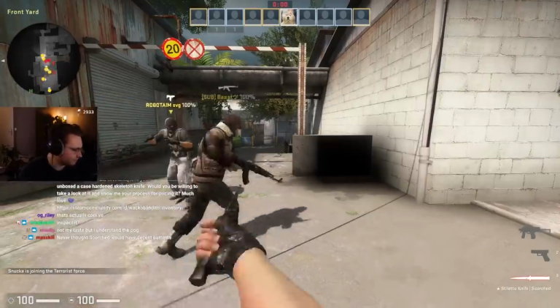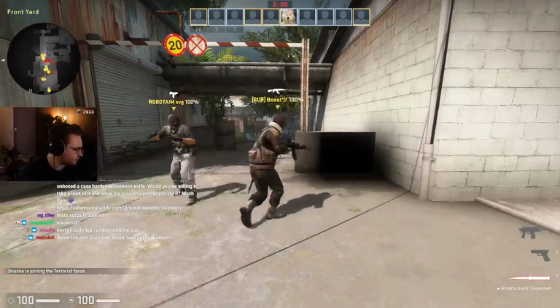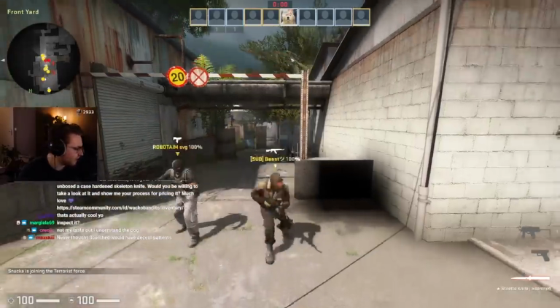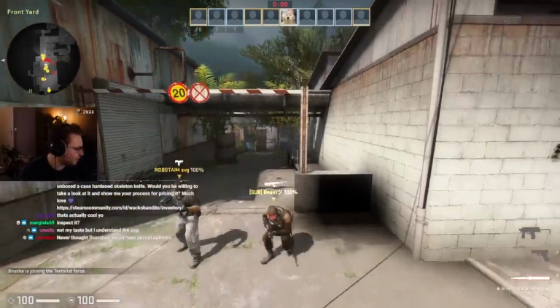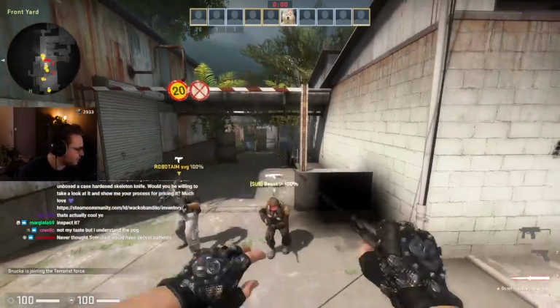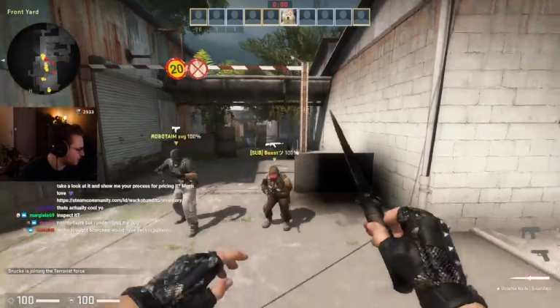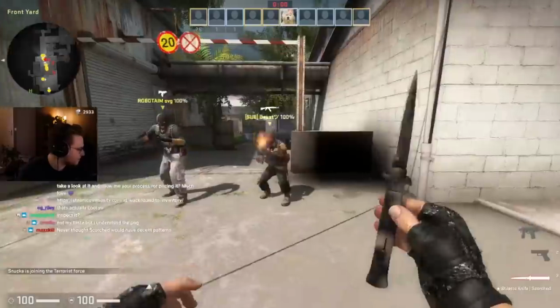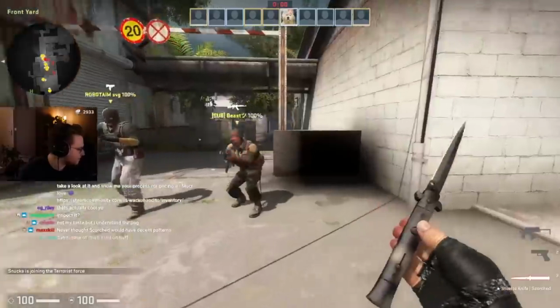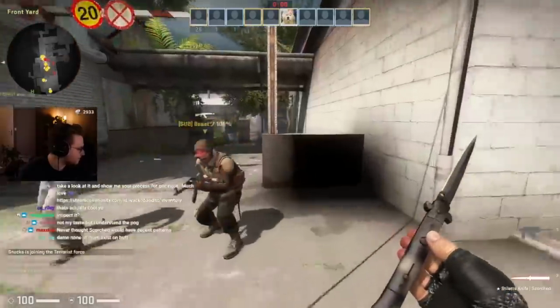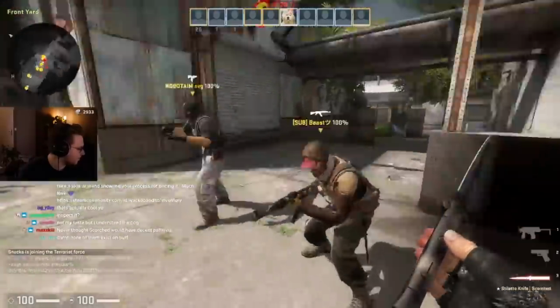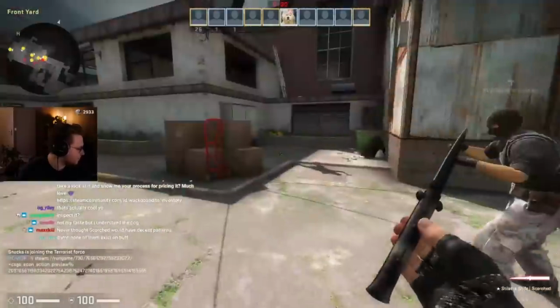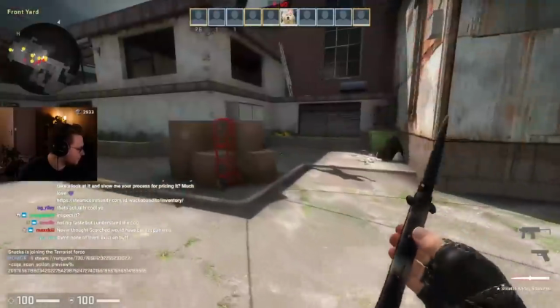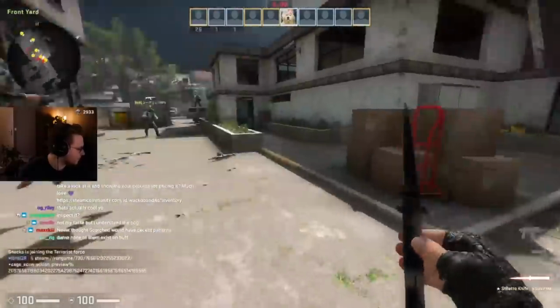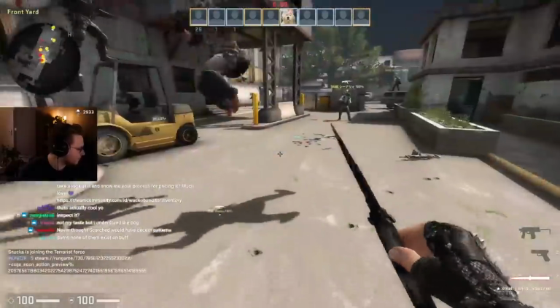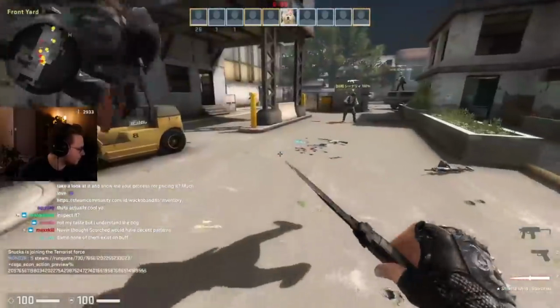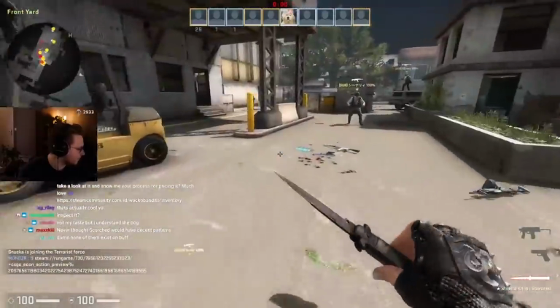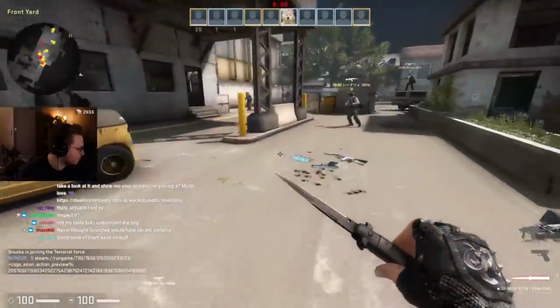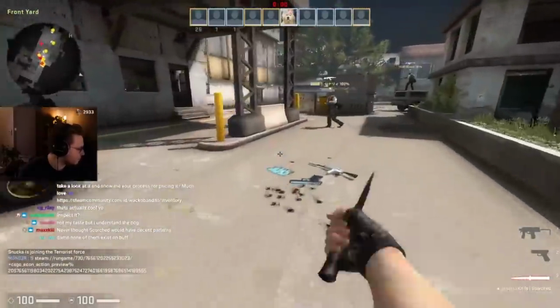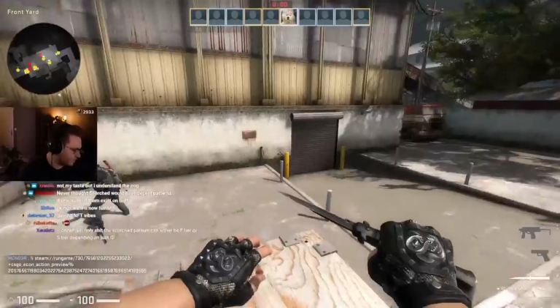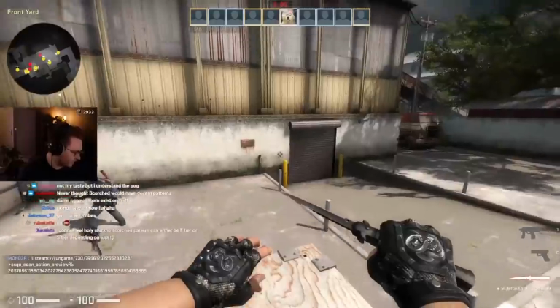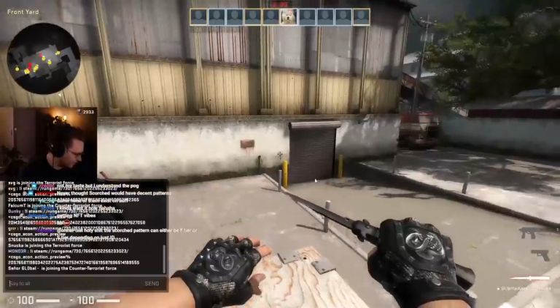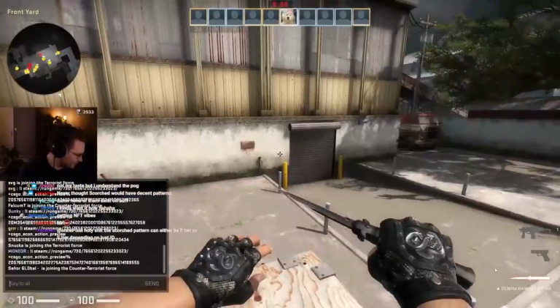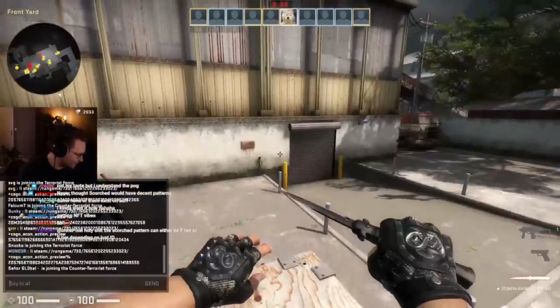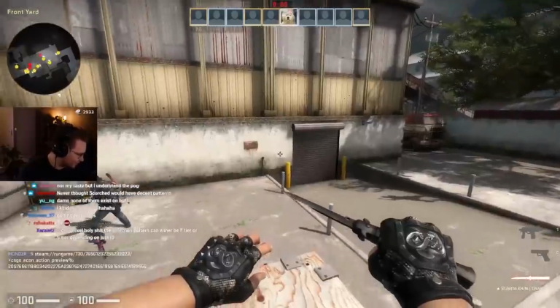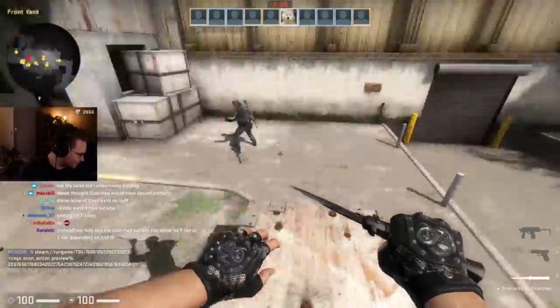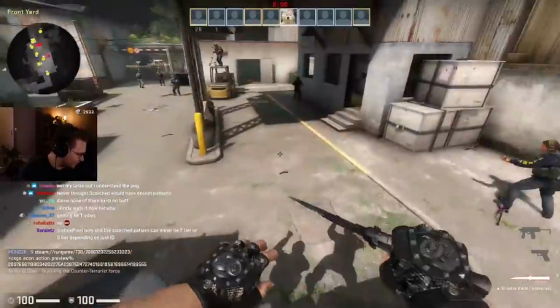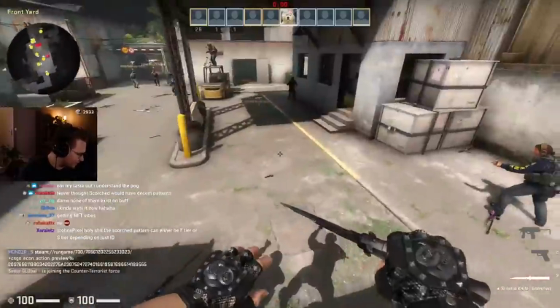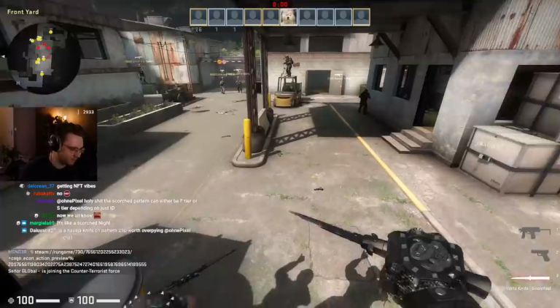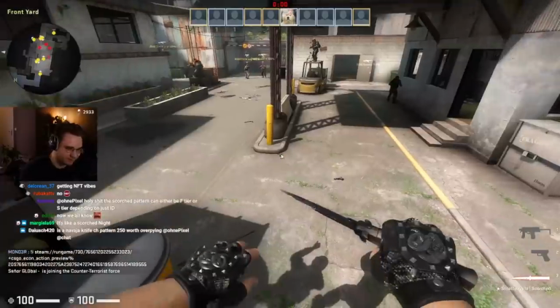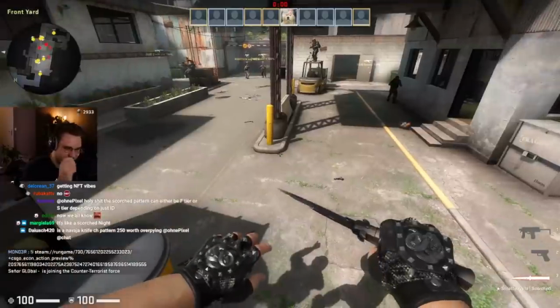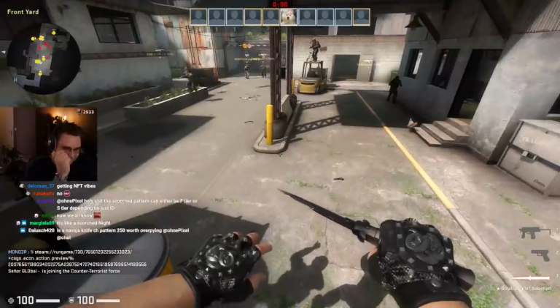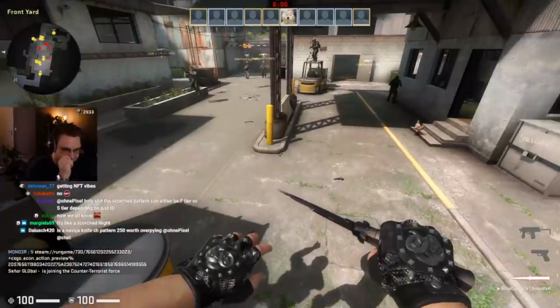Inspected. Backside is... oh, also black. I didn't know that. But this just looks very, very nice.